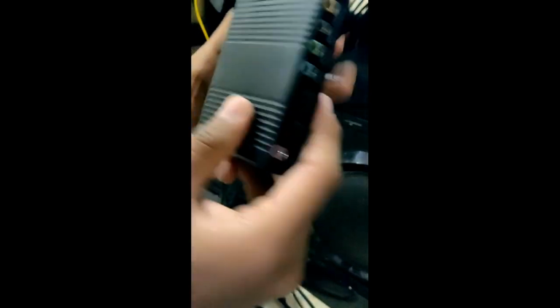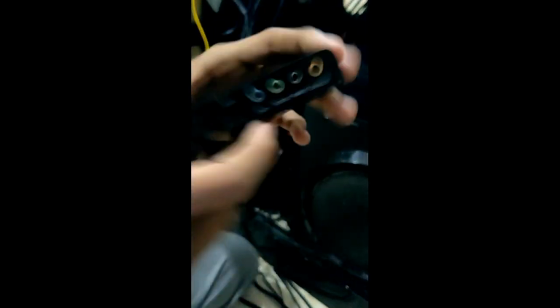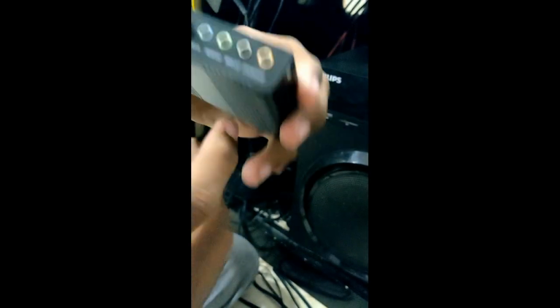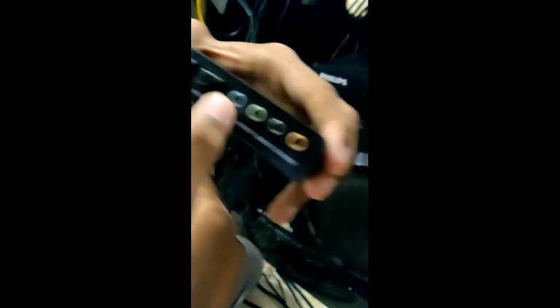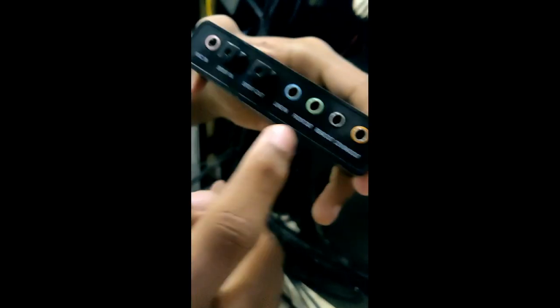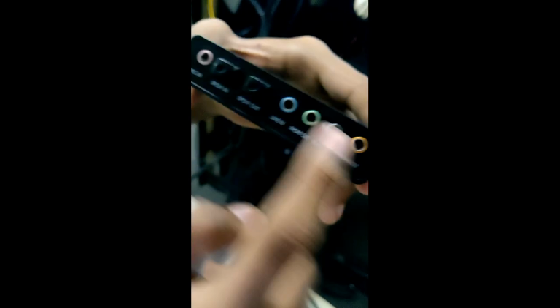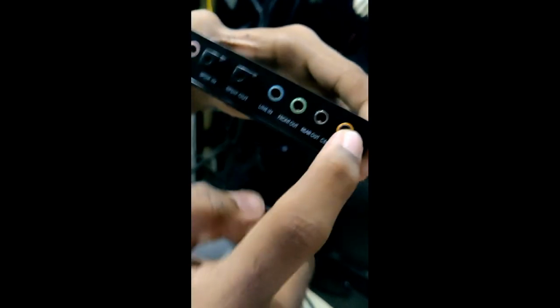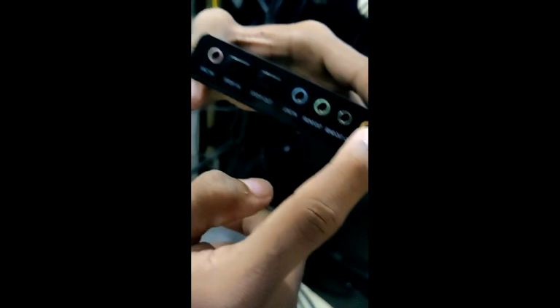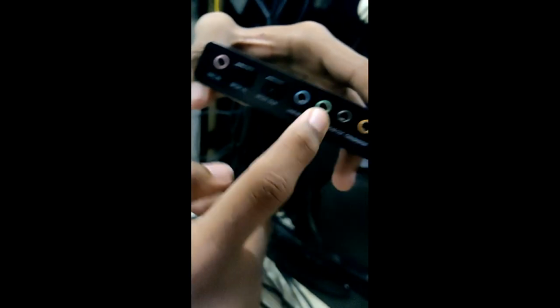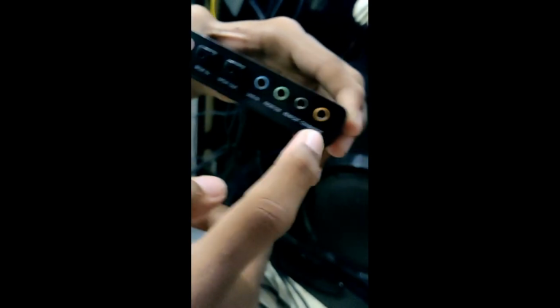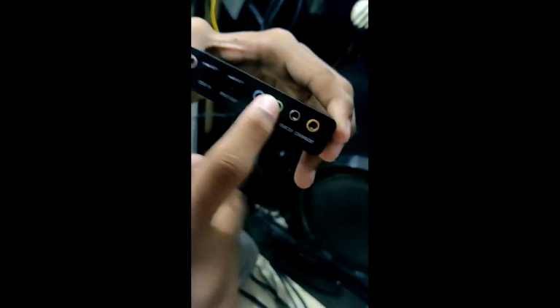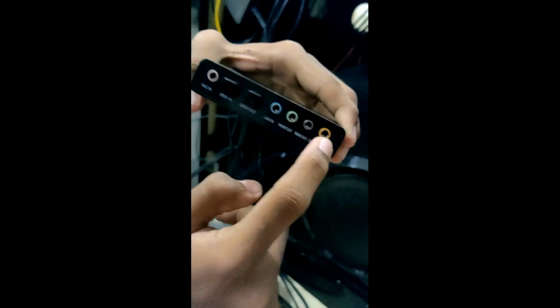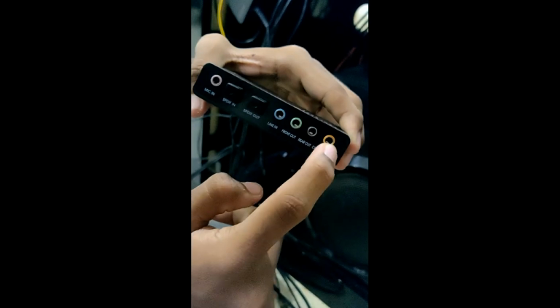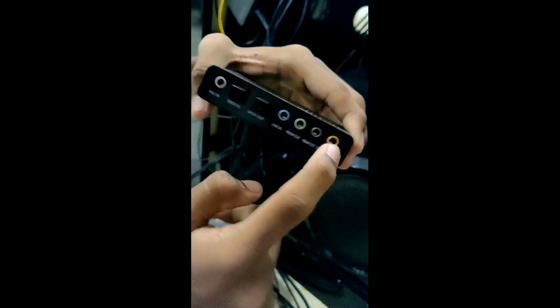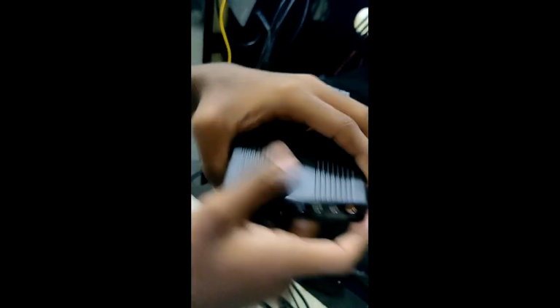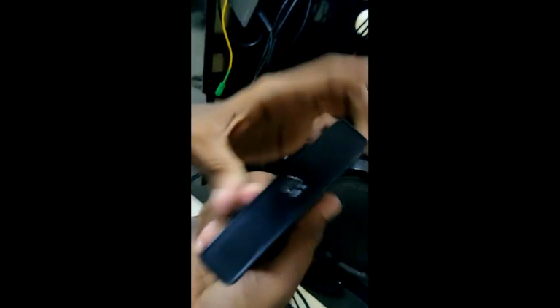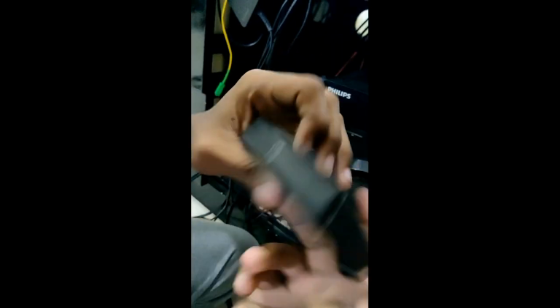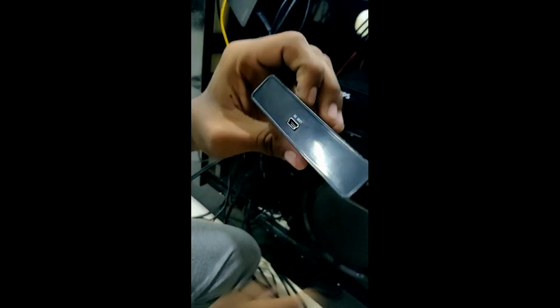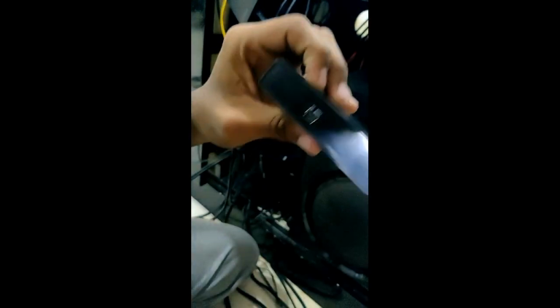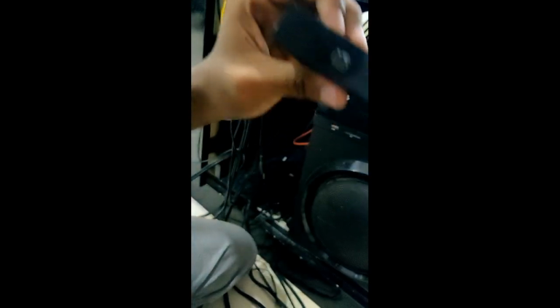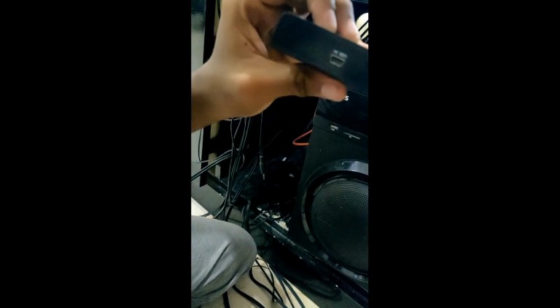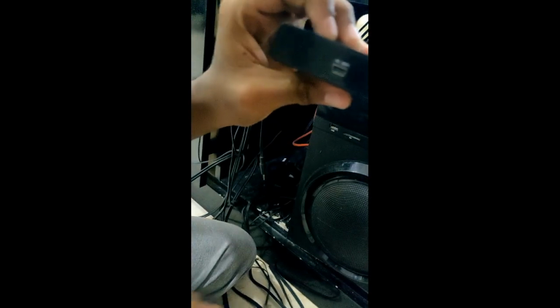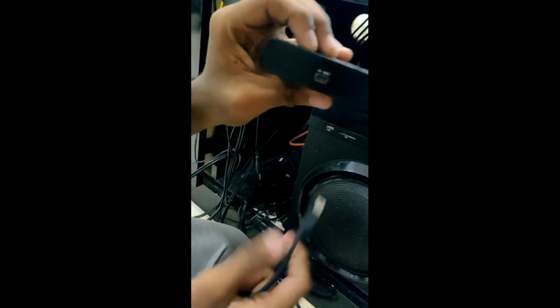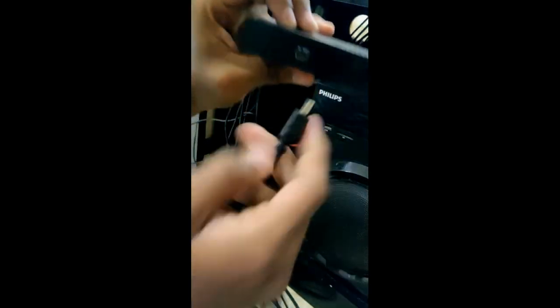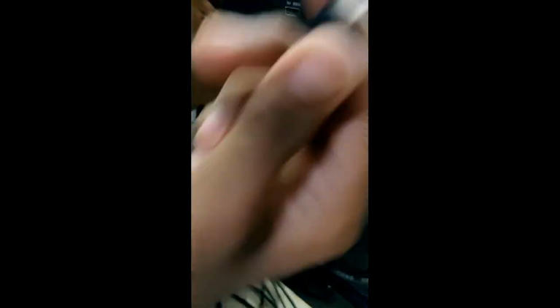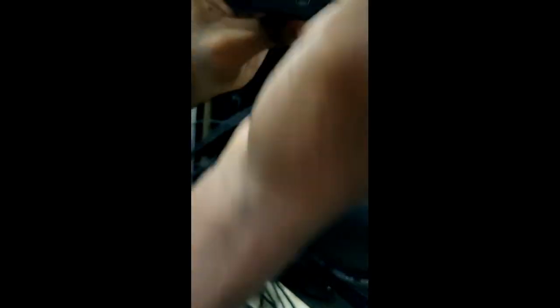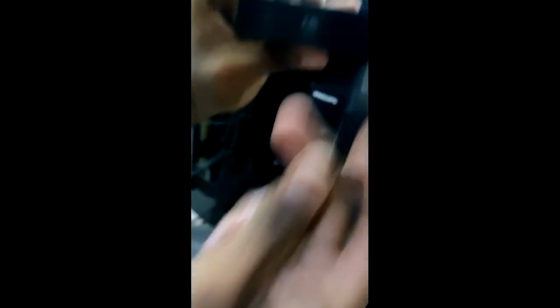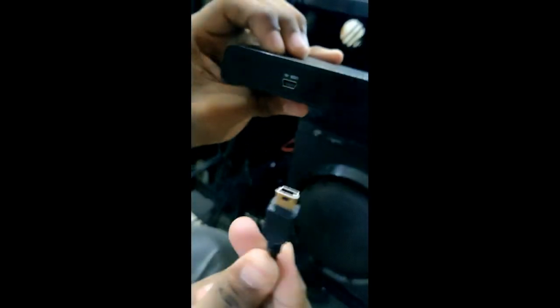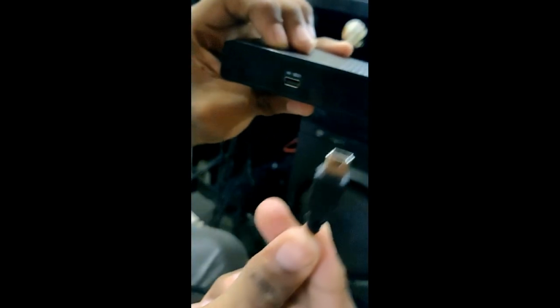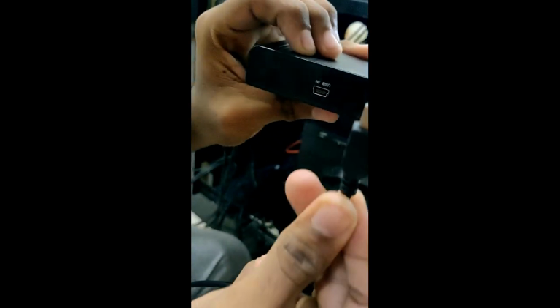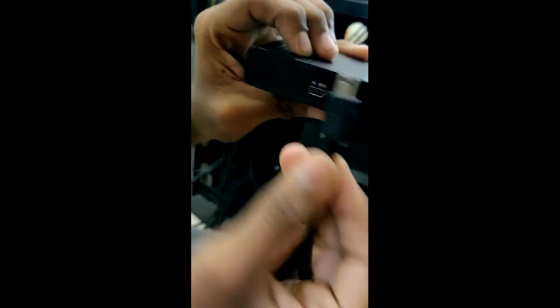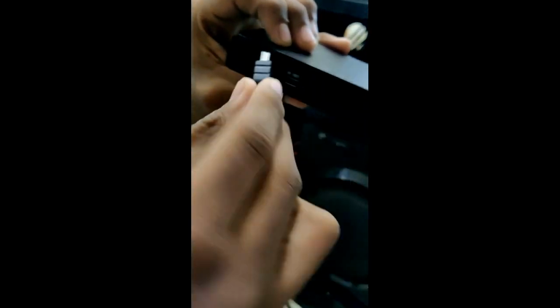Here, we connect 3 RCA cables. There is a mini USB and USB. This is a mini USB.